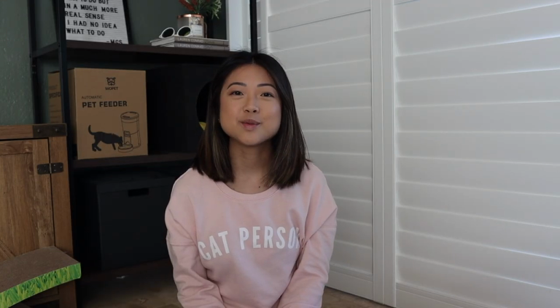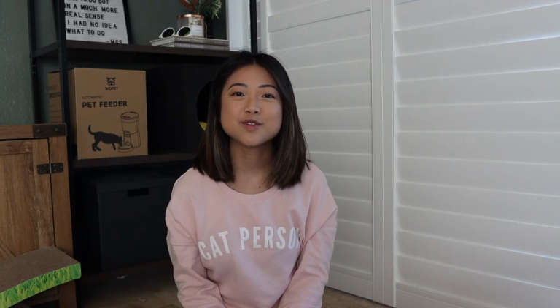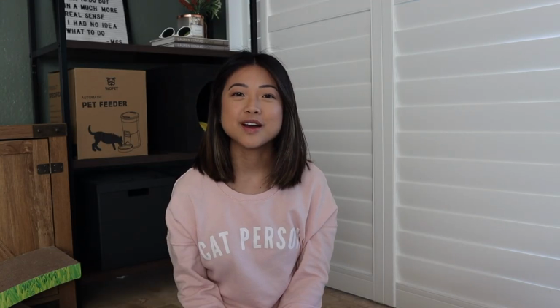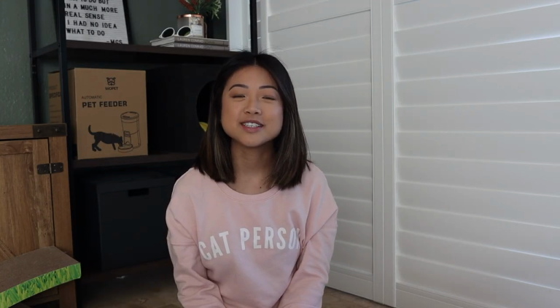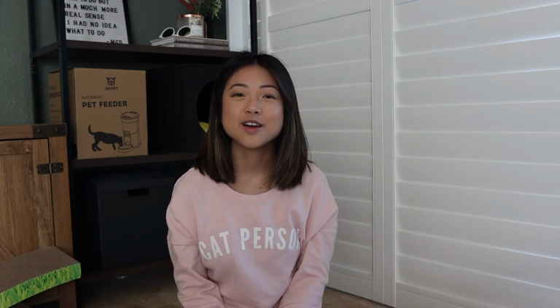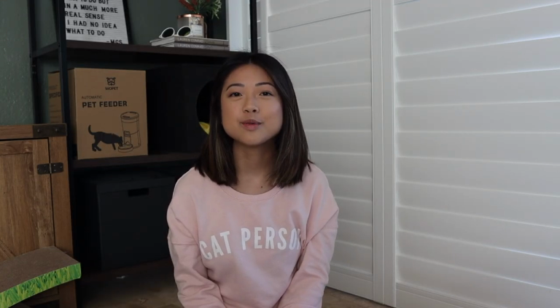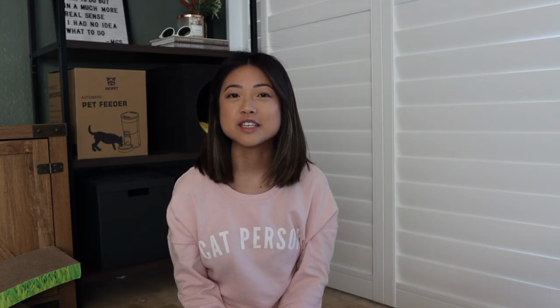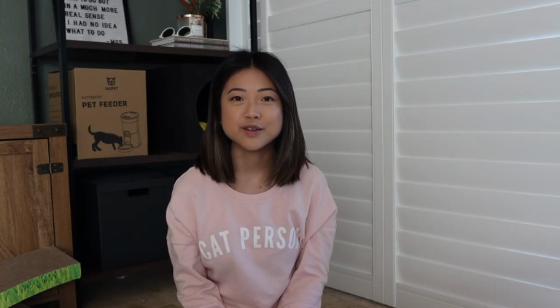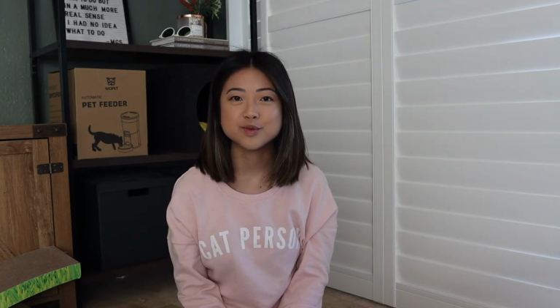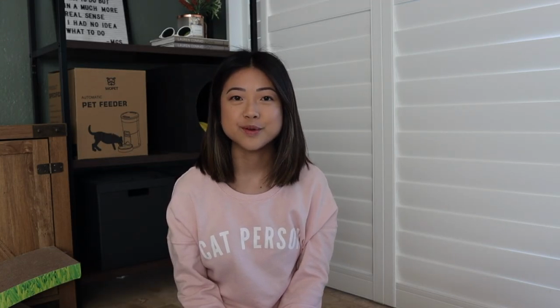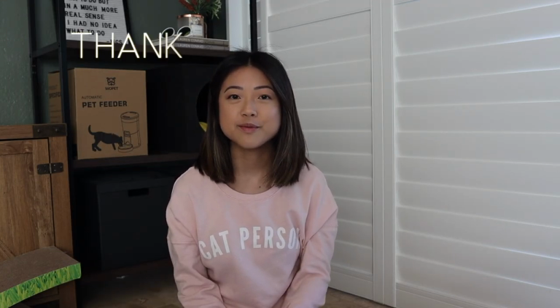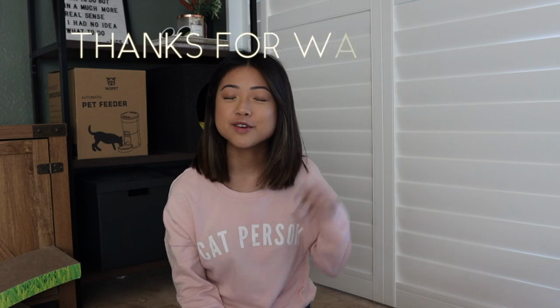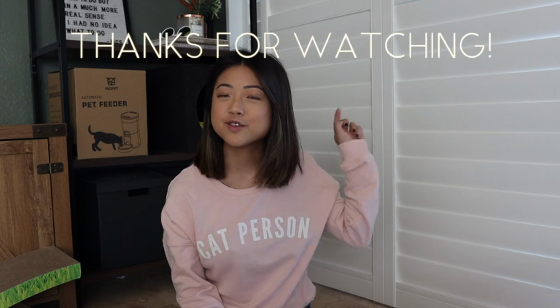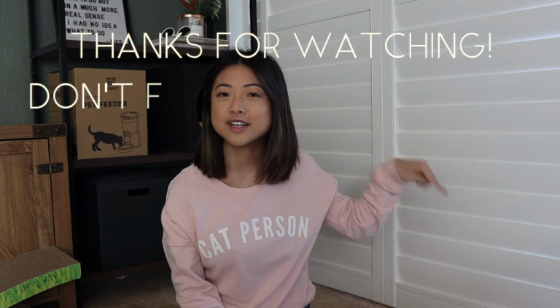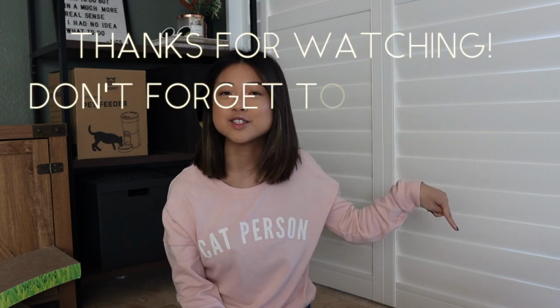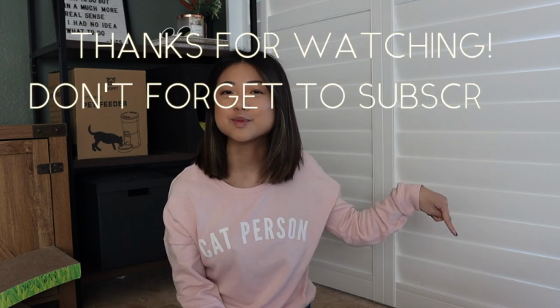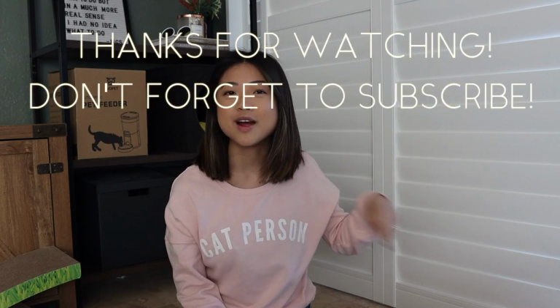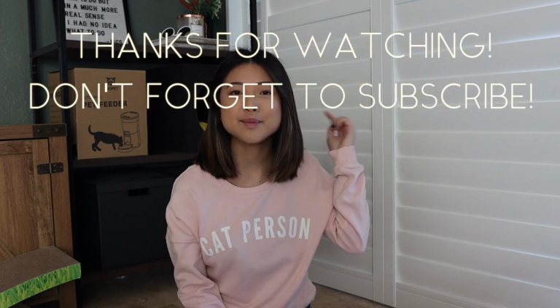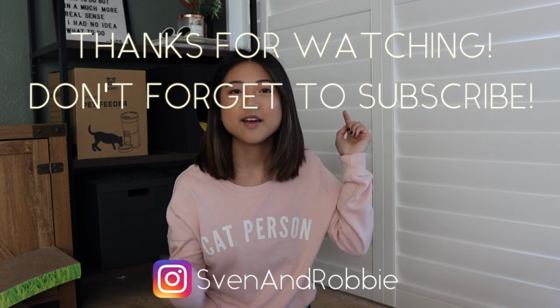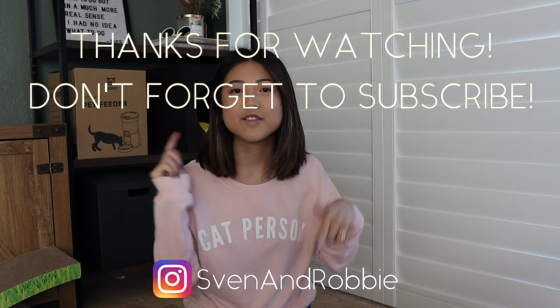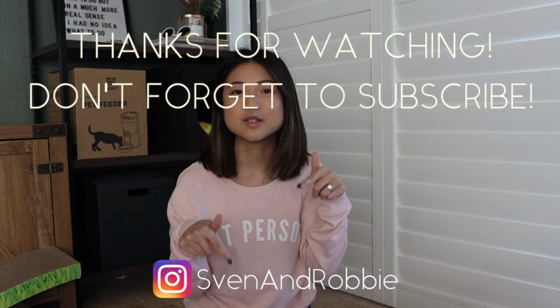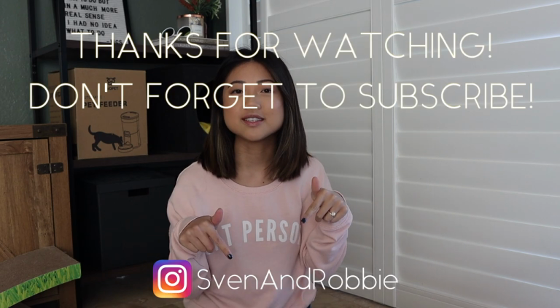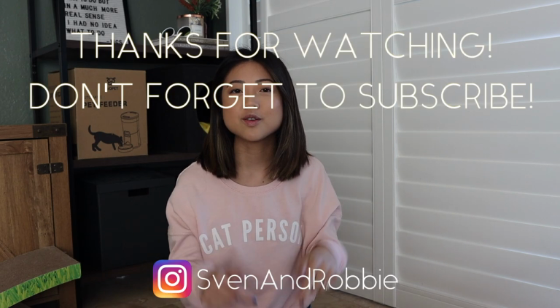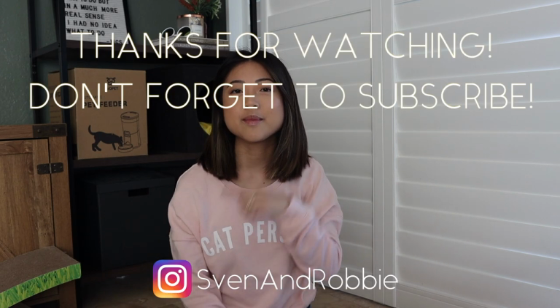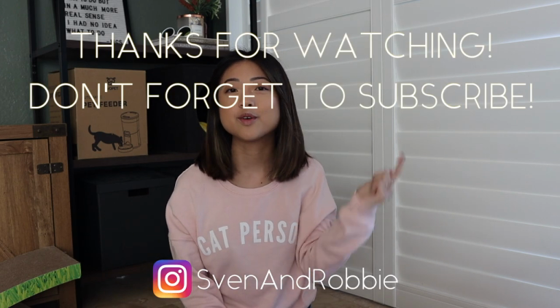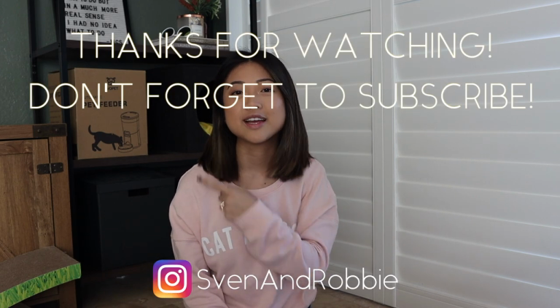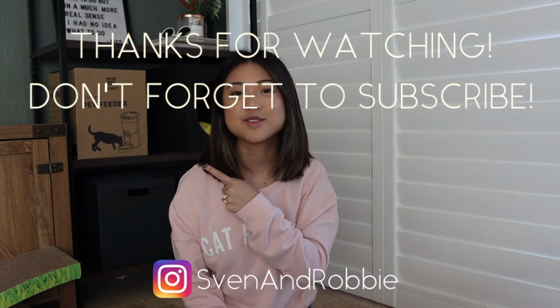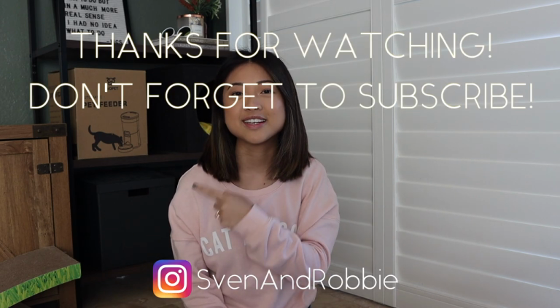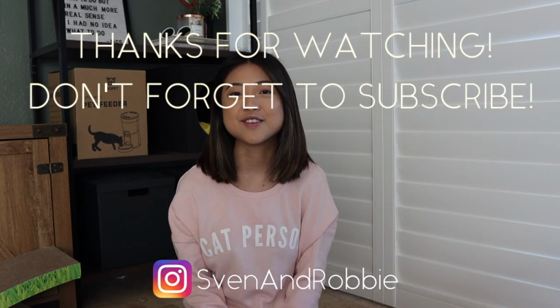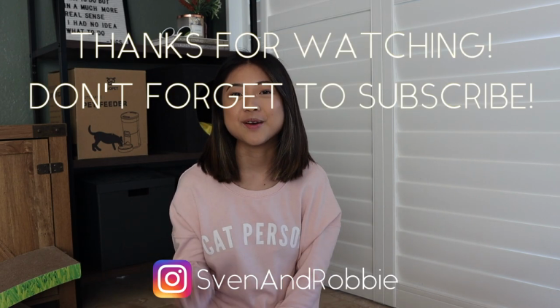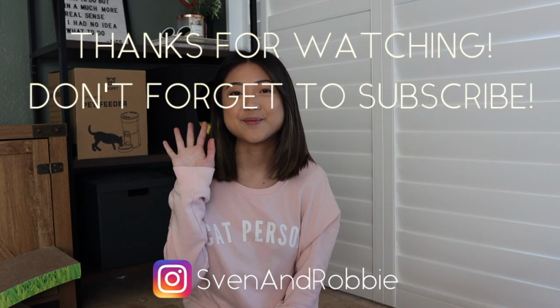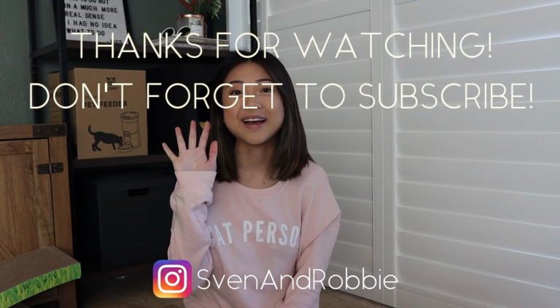Thank you so much for watching — I hope you found this review helpful. Don't forget to subscribe, follow us on Instagram, and we'll catch you in the next video. Bye!